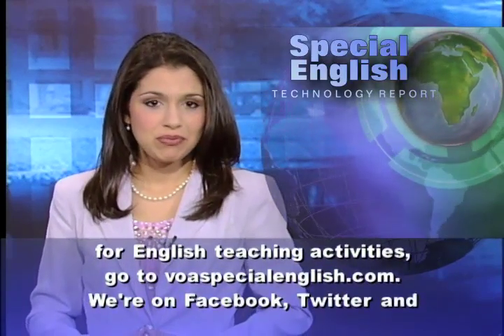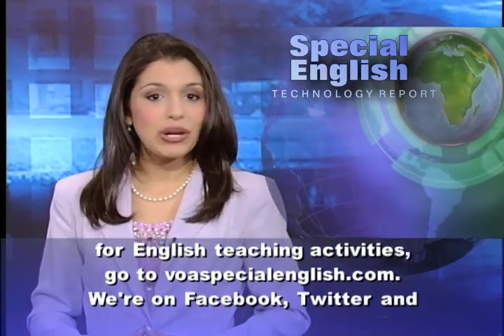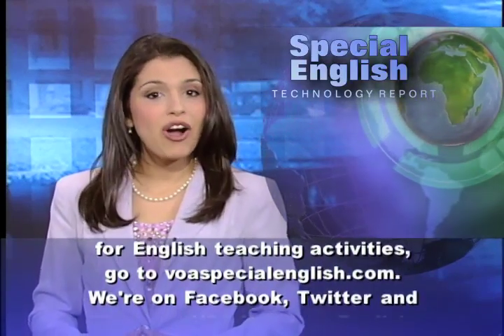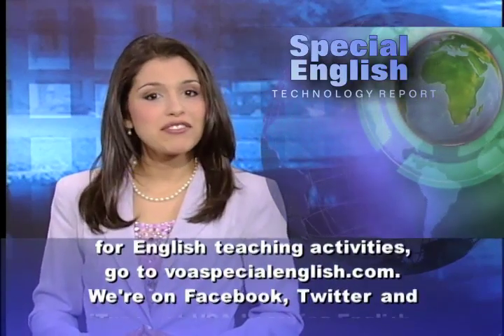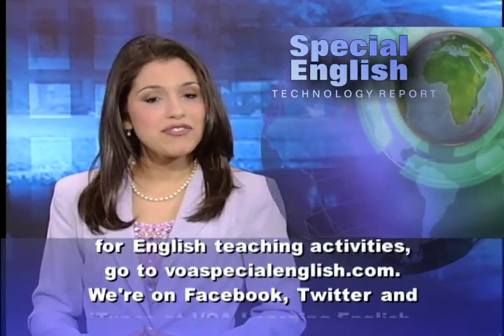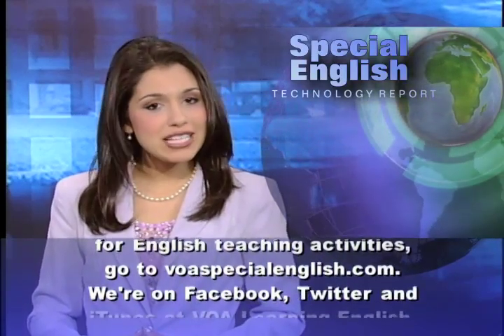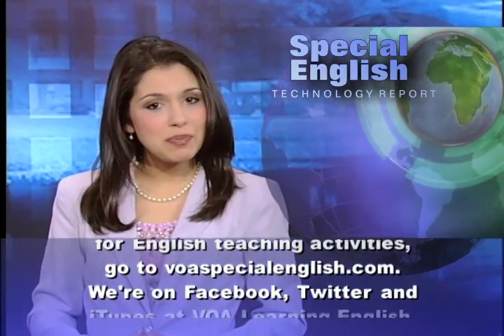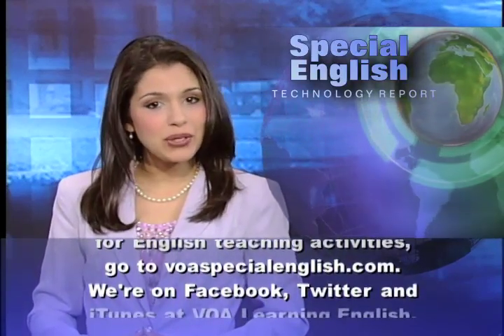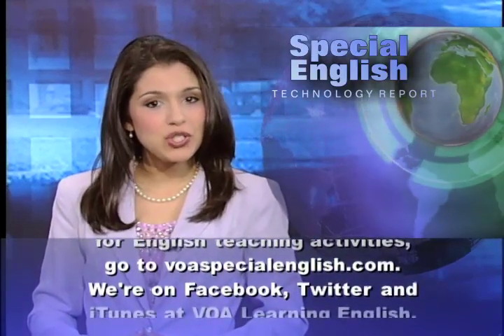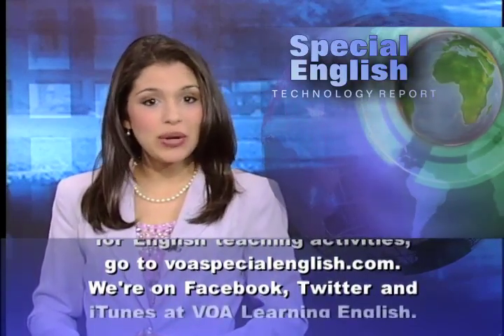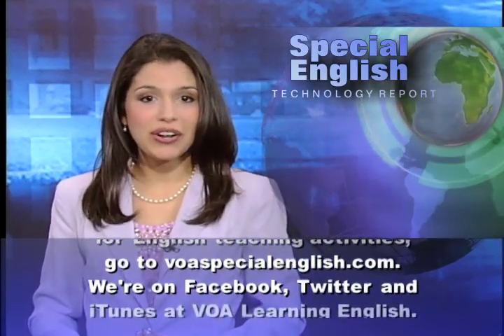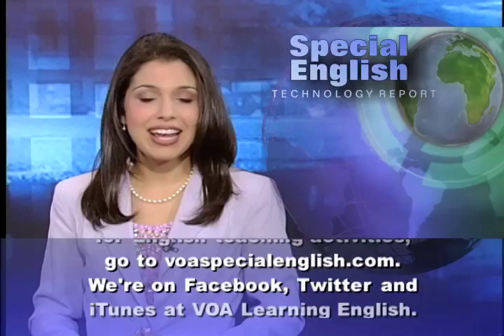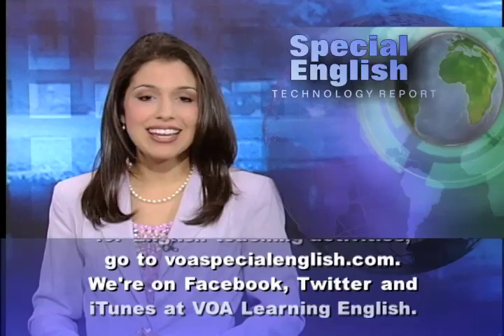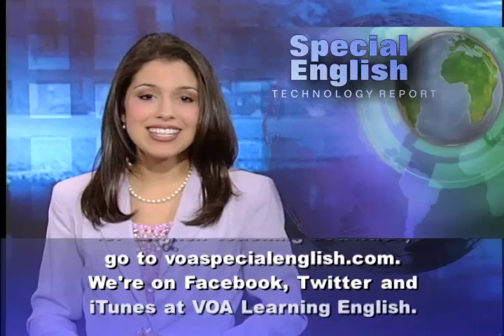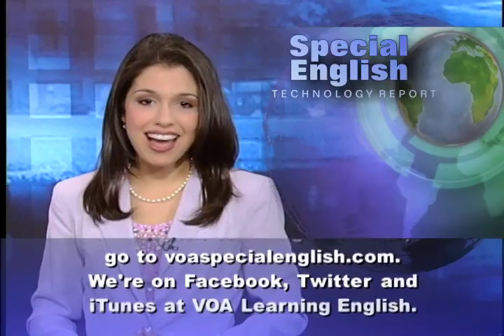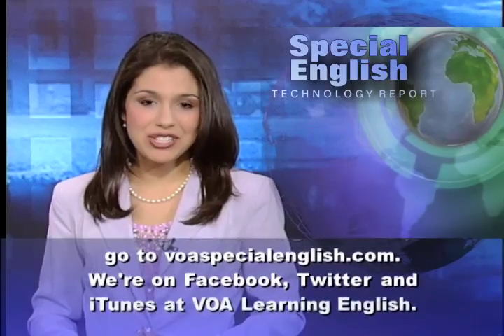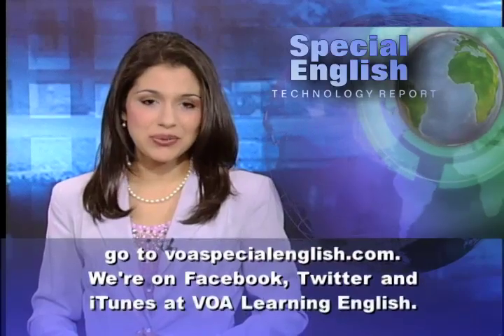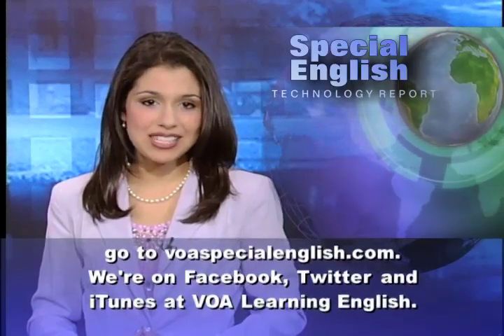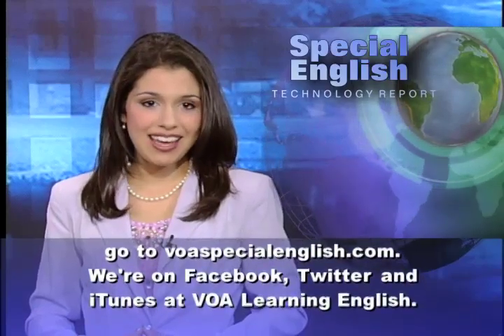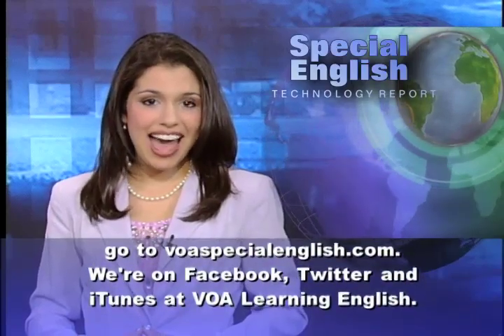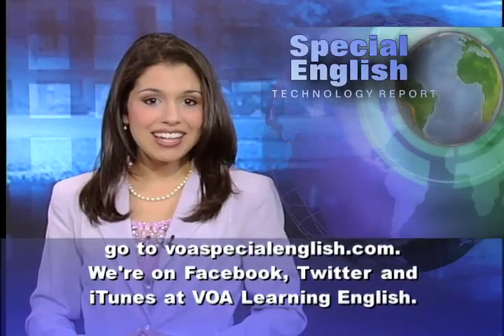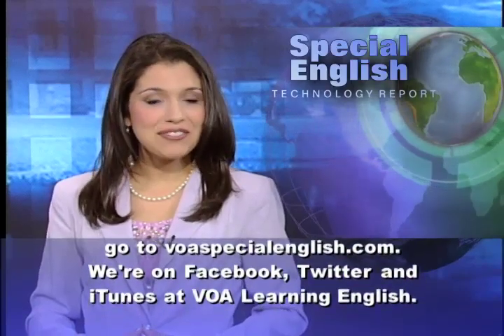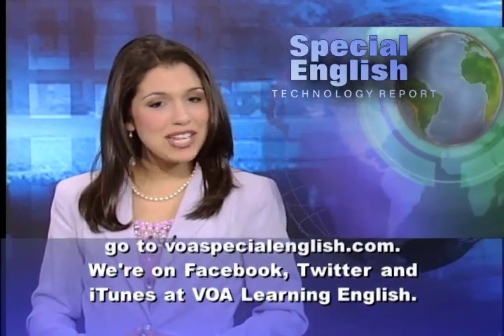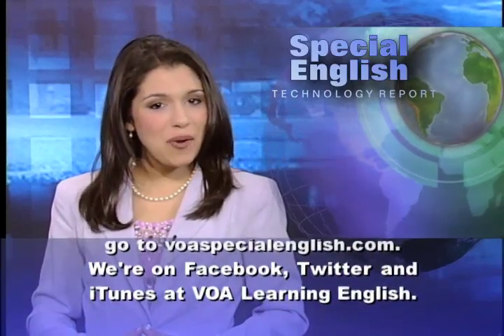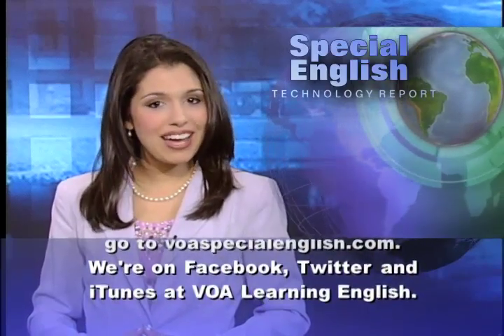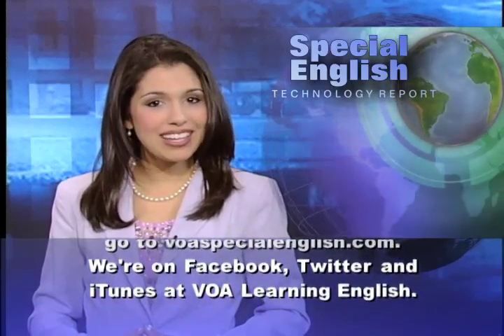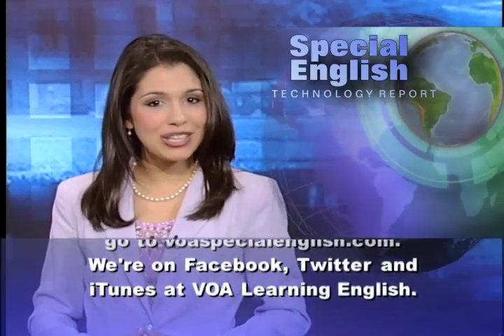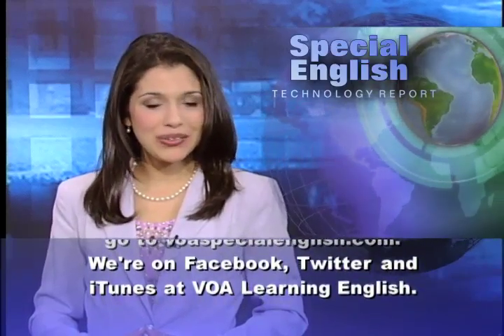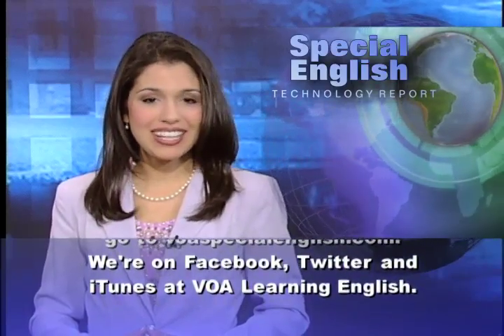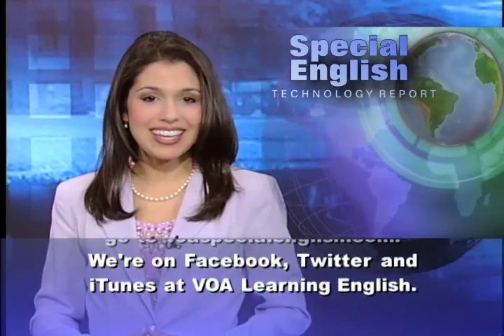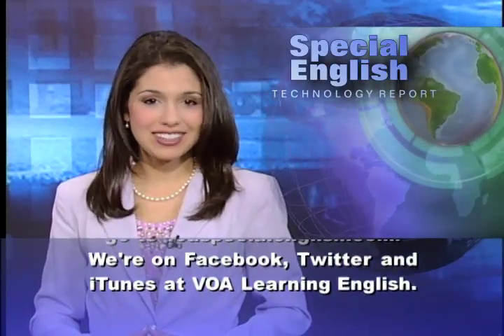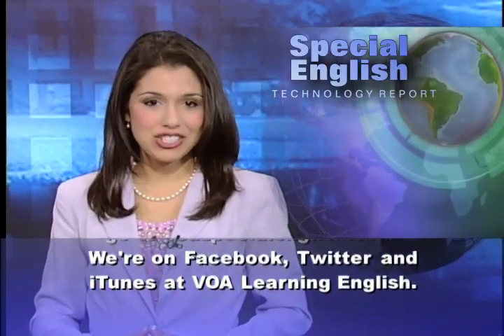We're on Facebook, Twitter, and iTunes at VOA Learning English.